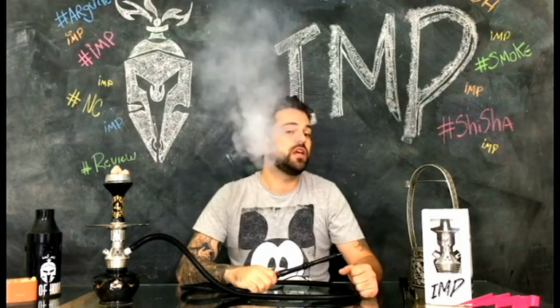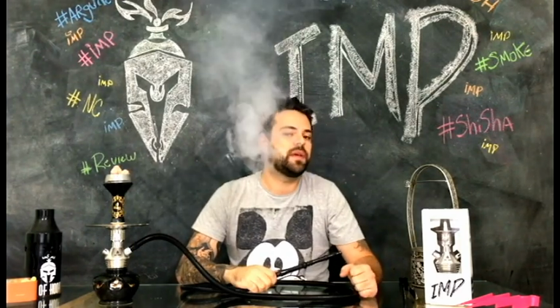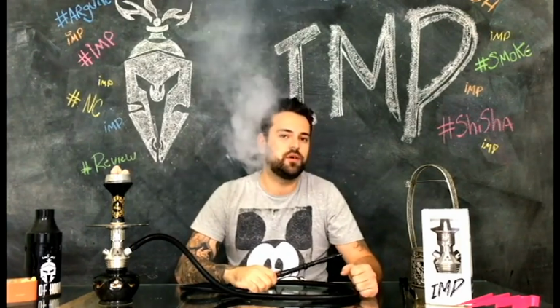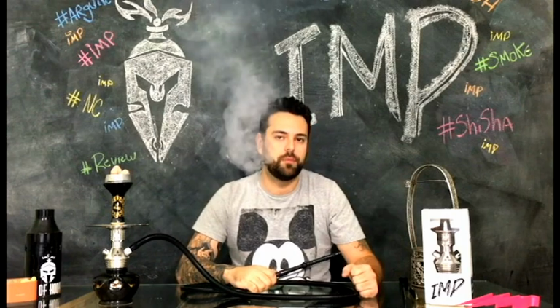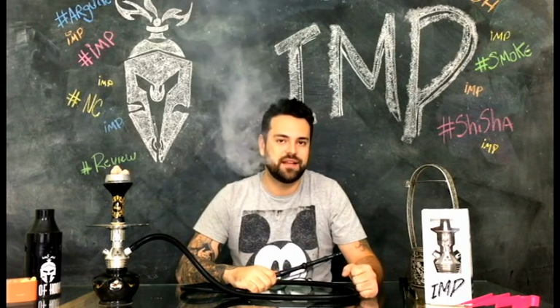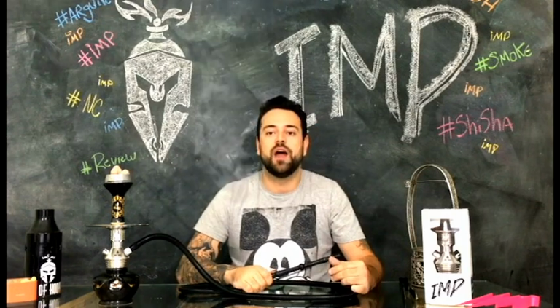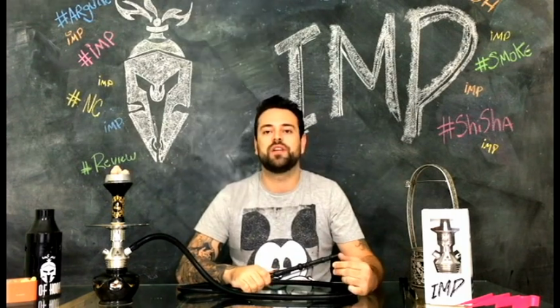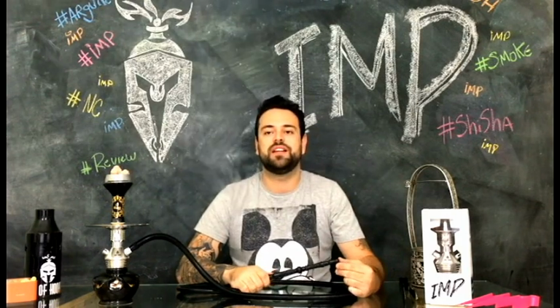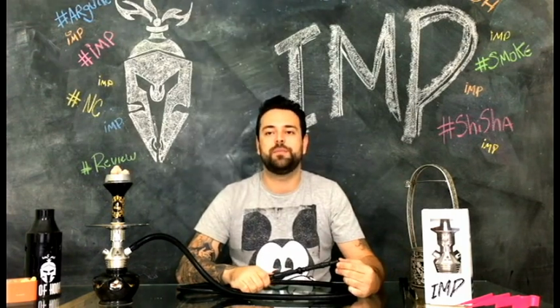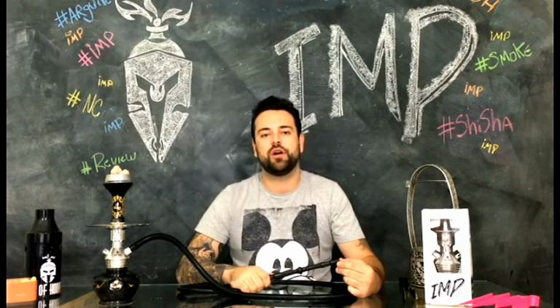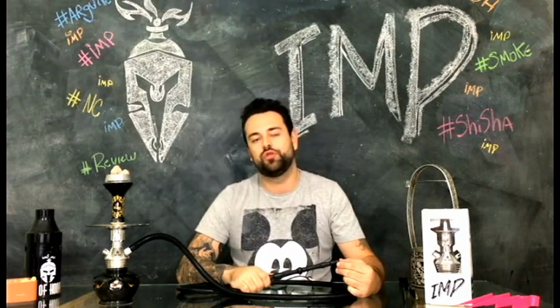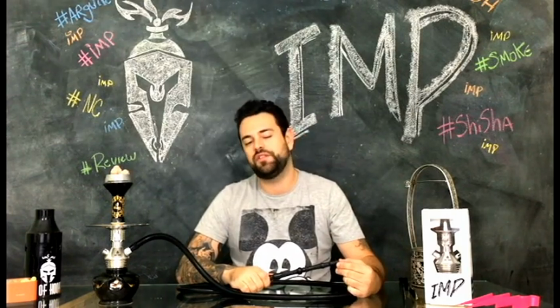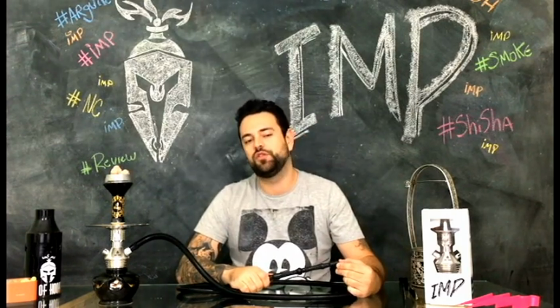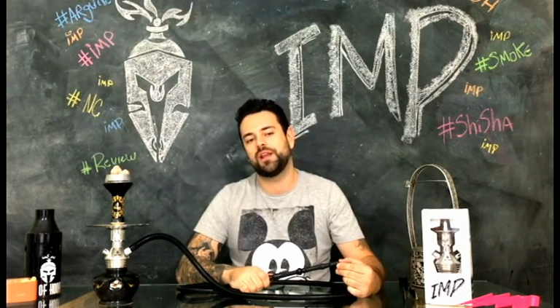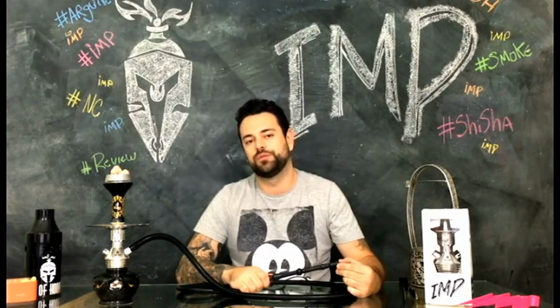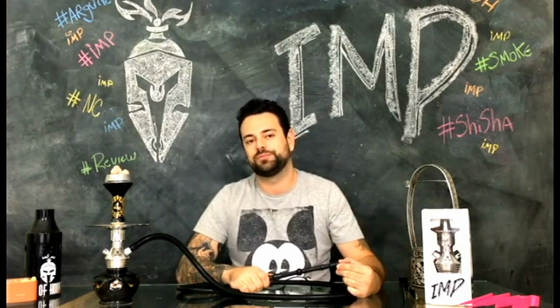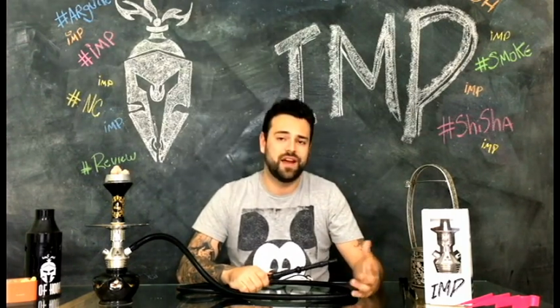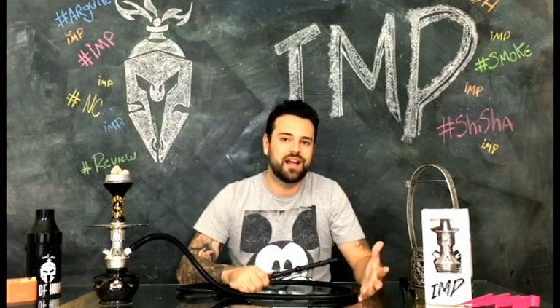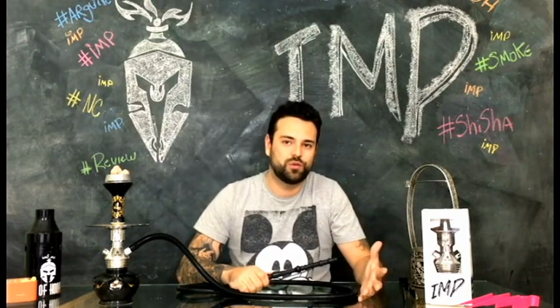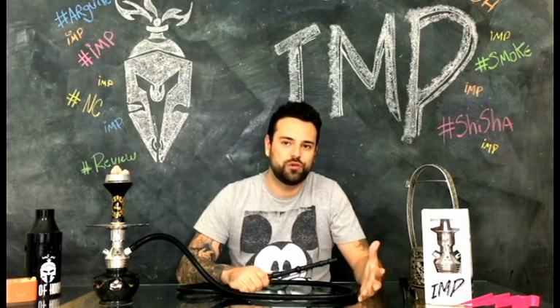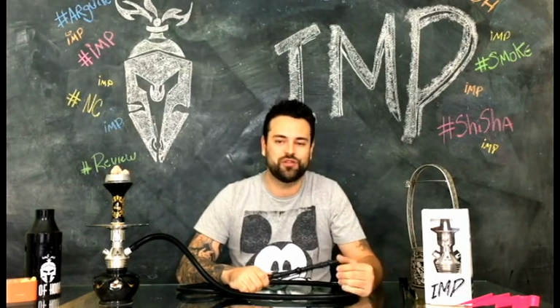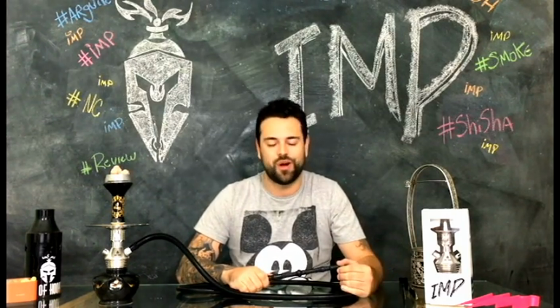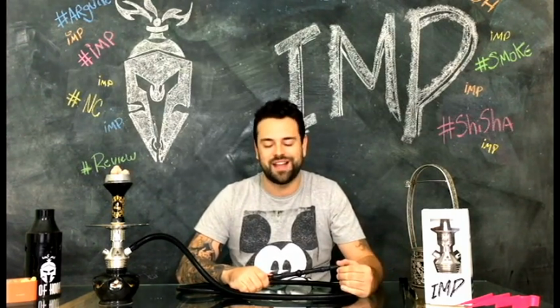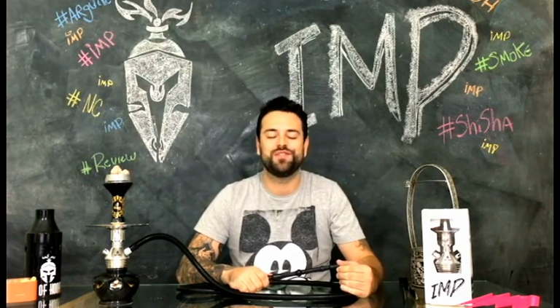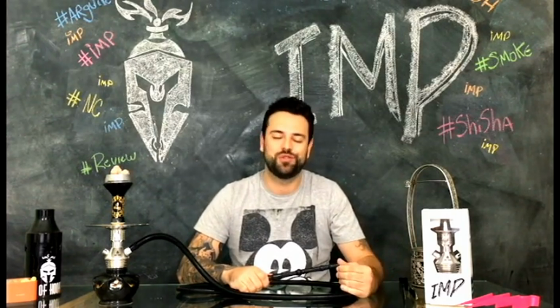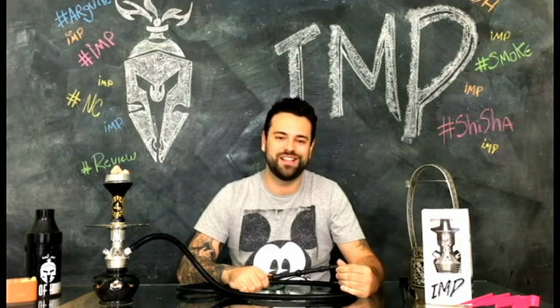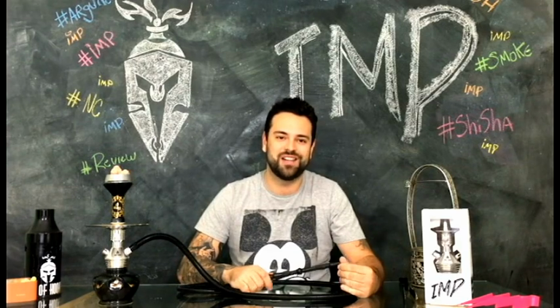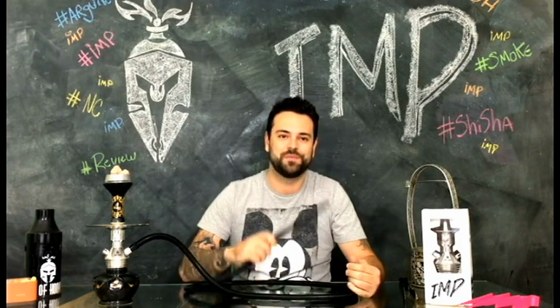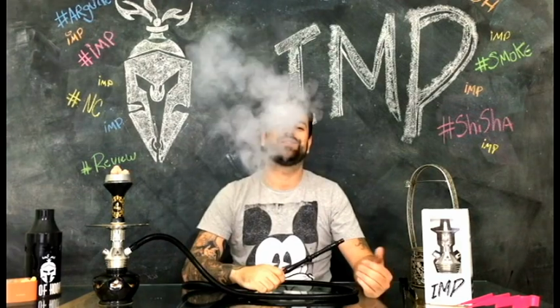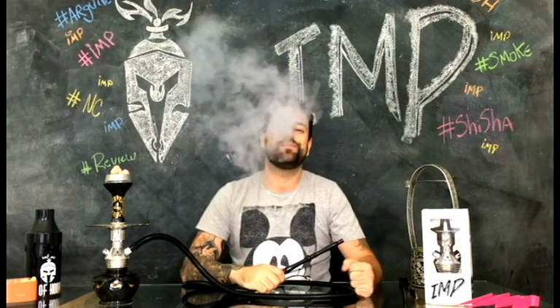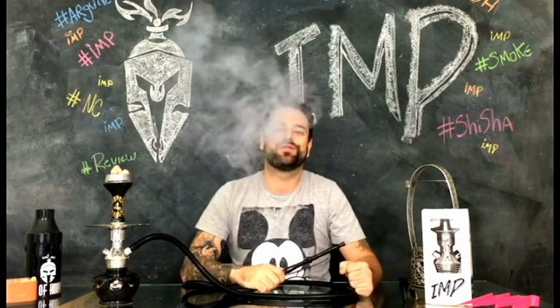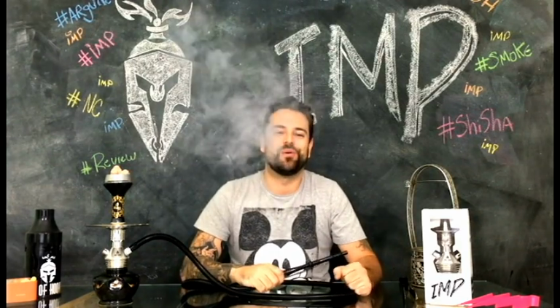O Wimp, assim como o Bess, é um dos narguiles de melhor custo-benefício do Brasil, que vai agradar a todos pela sua qualidade e funcionalidade. É isso aí, pessoal!